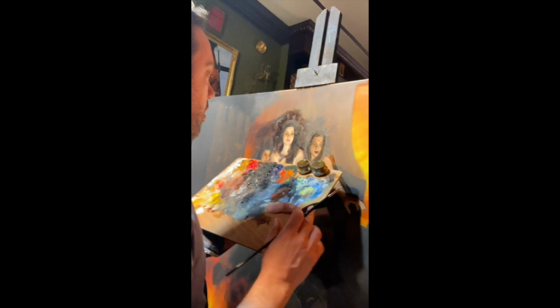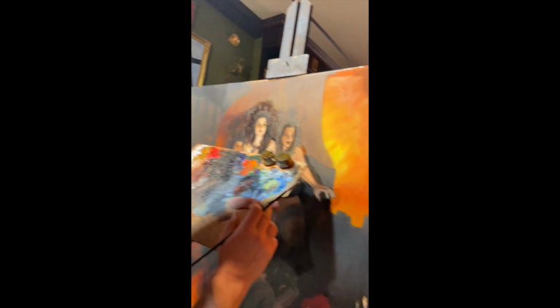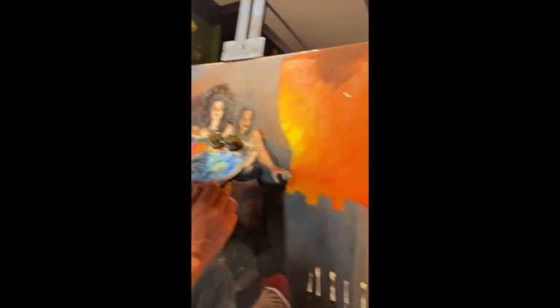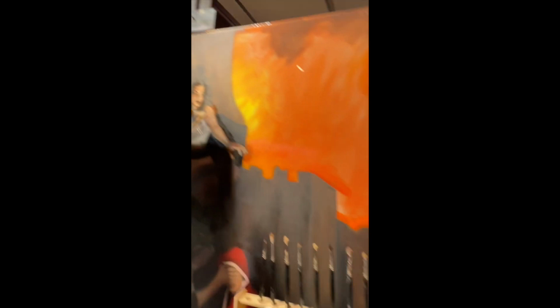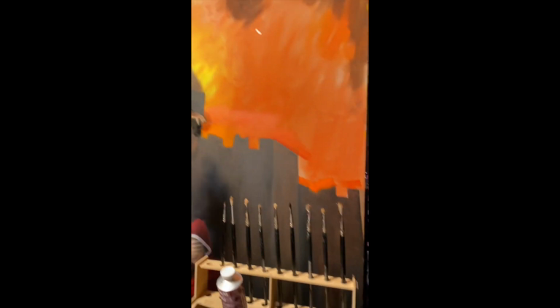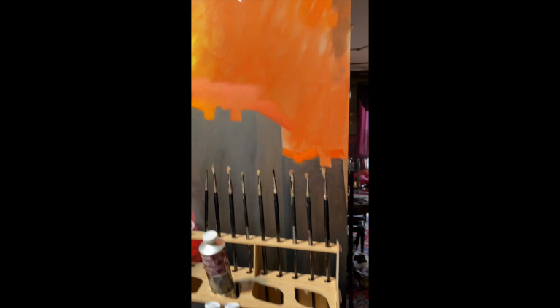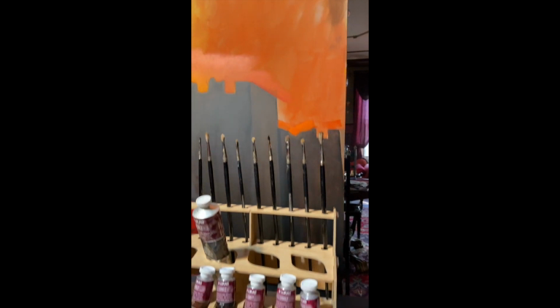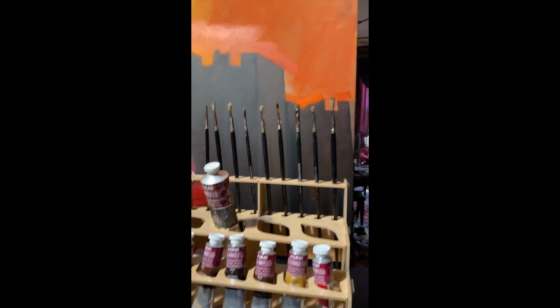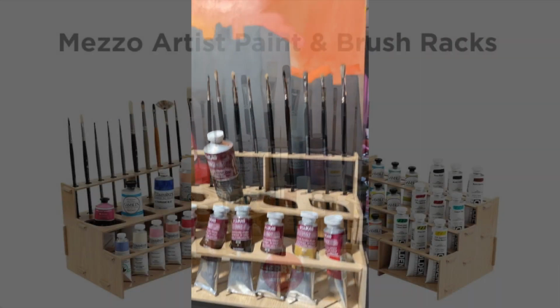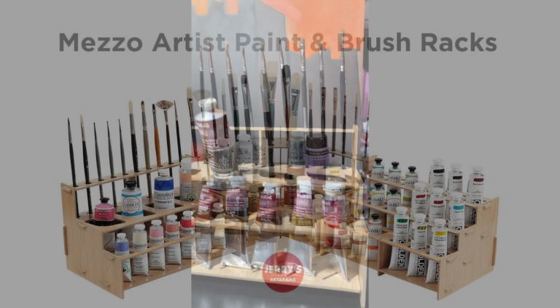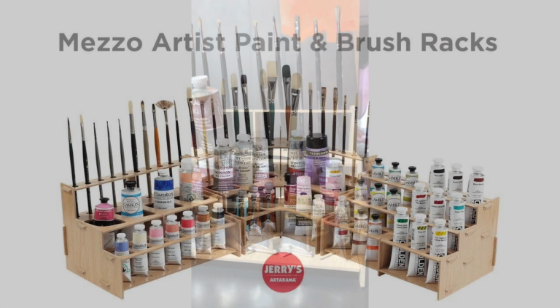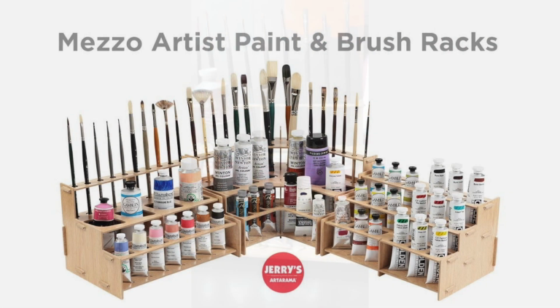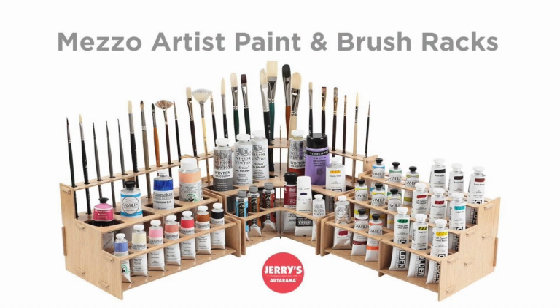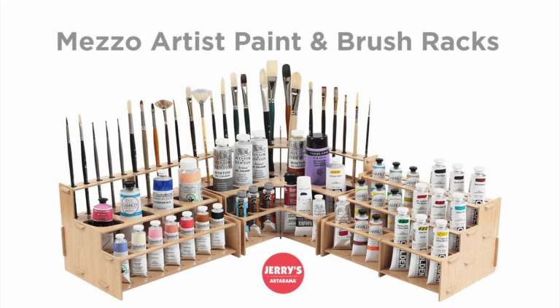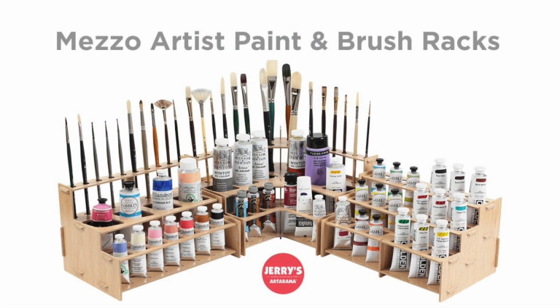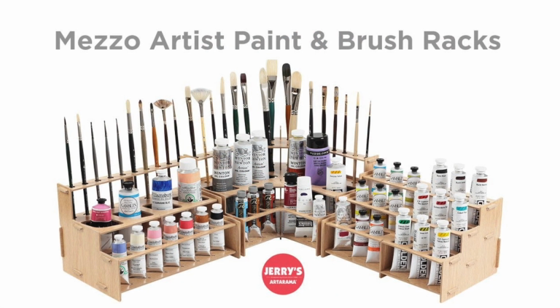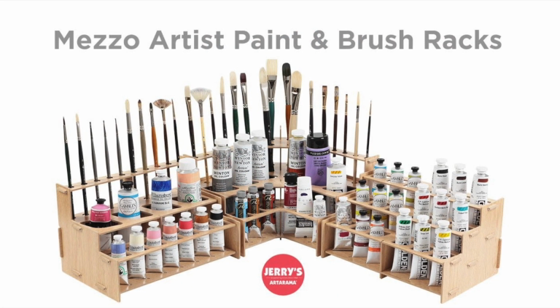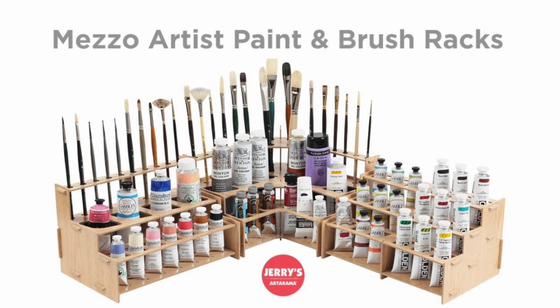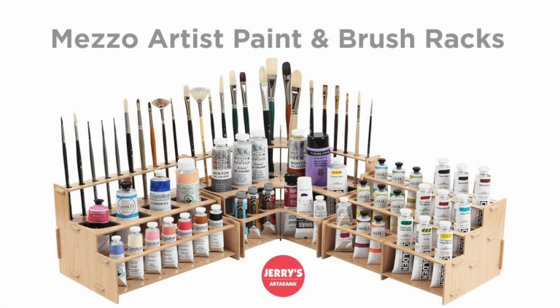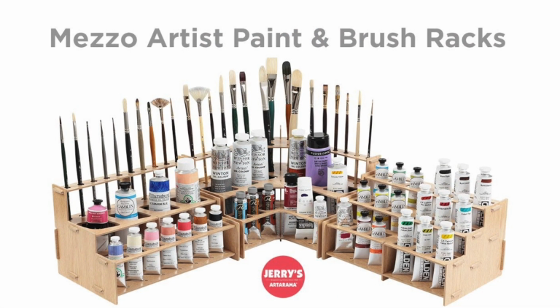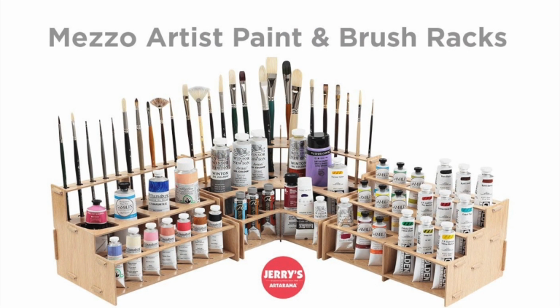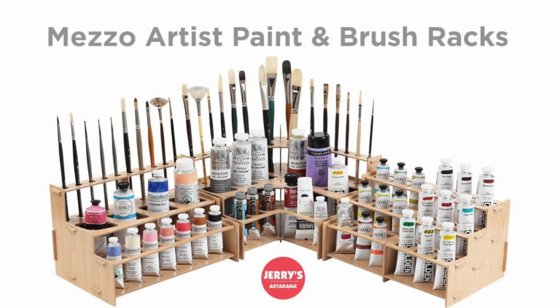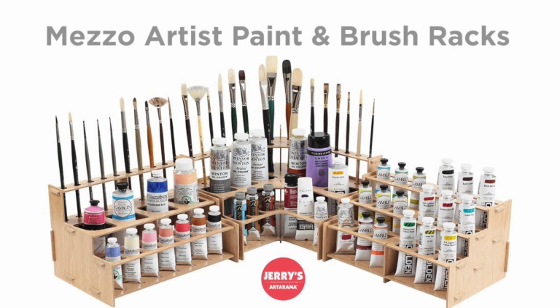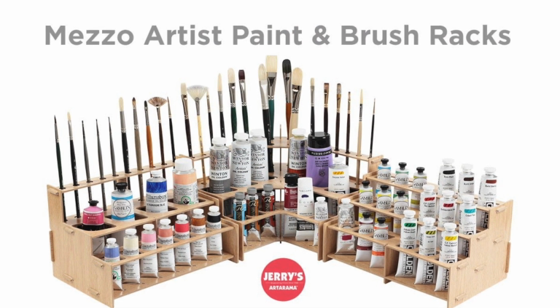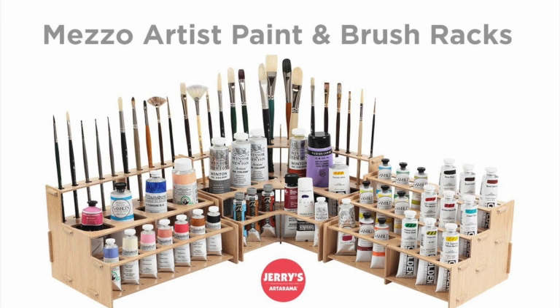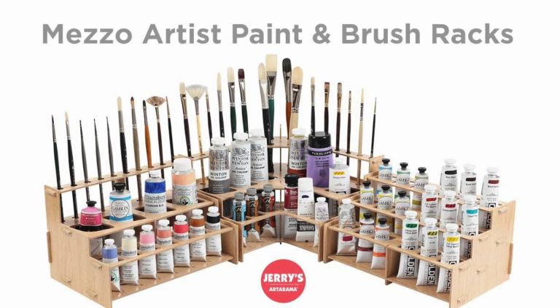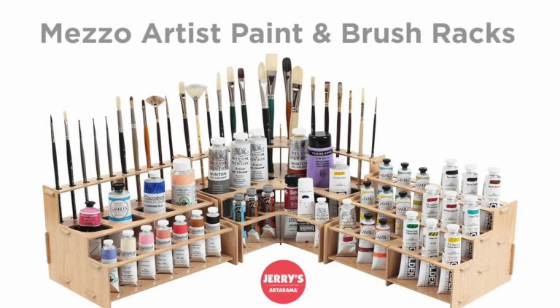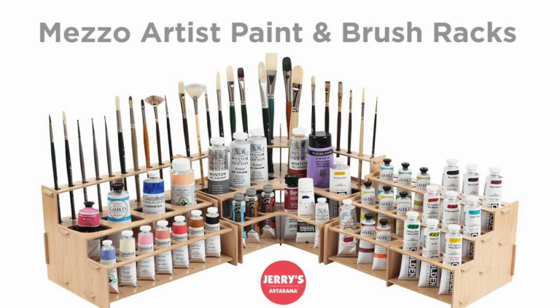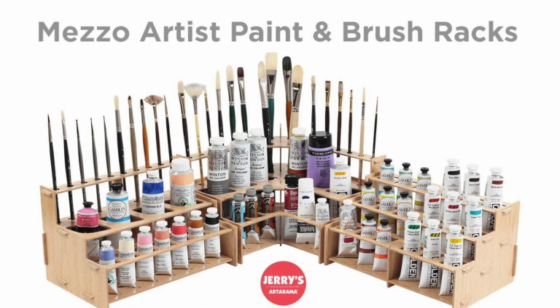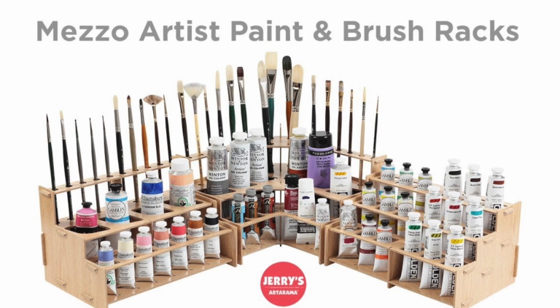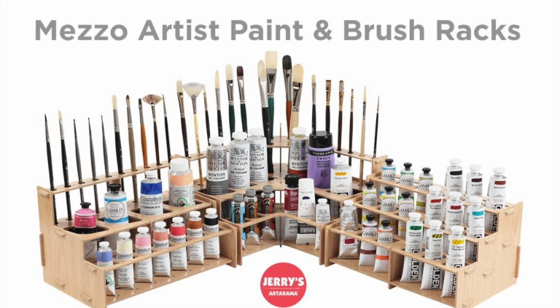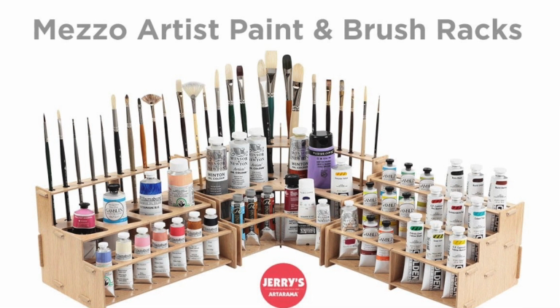All in all, Mezzo Paint Racks are a fantastic product and a great asset to my studio. Get one or more for your studio today.